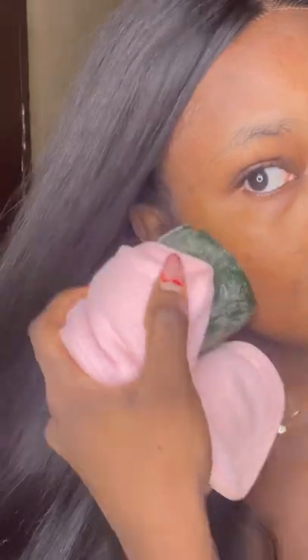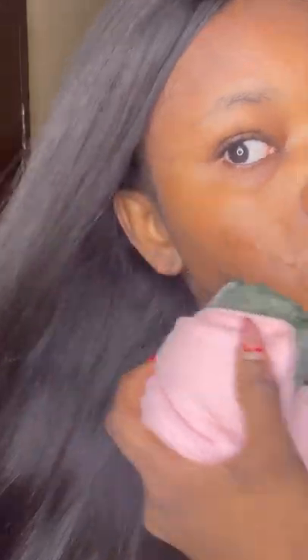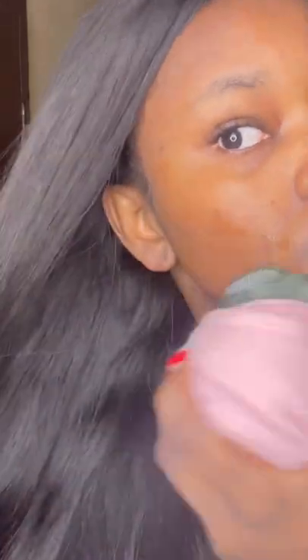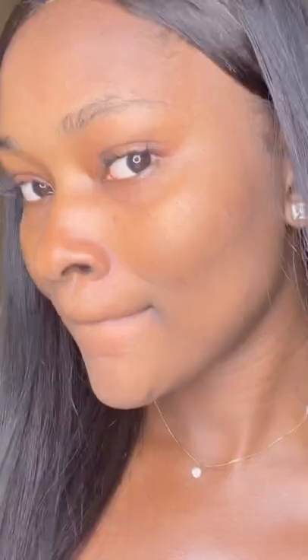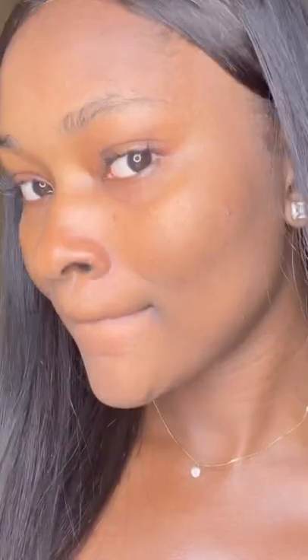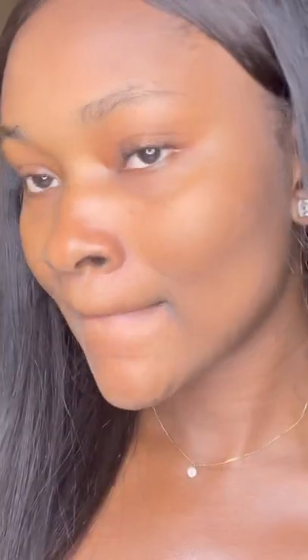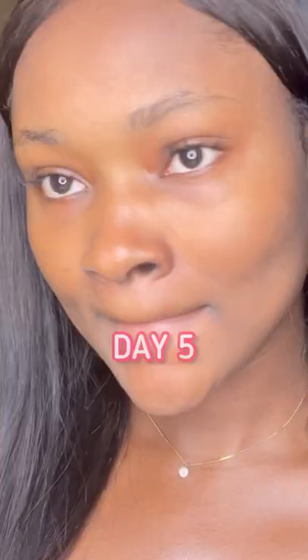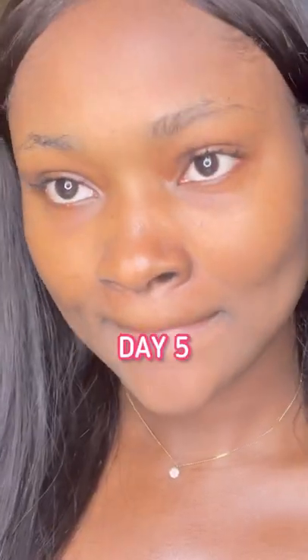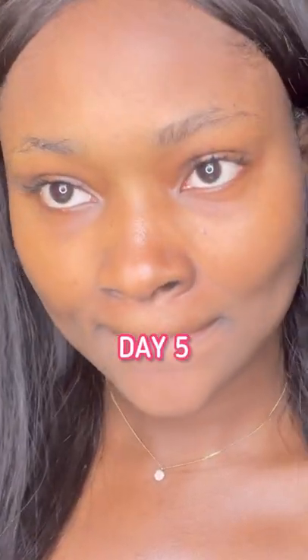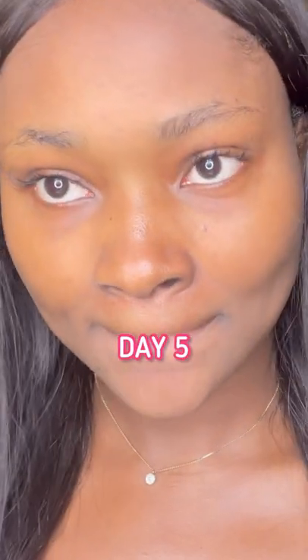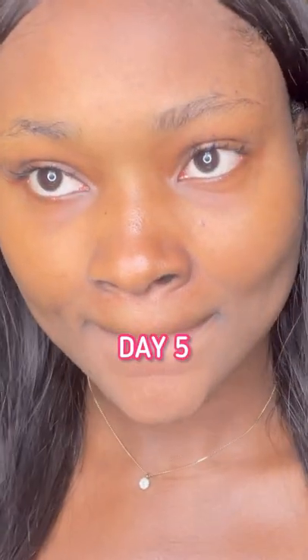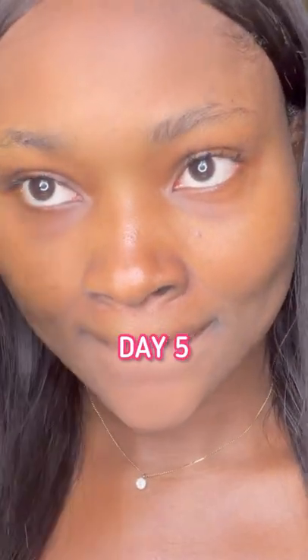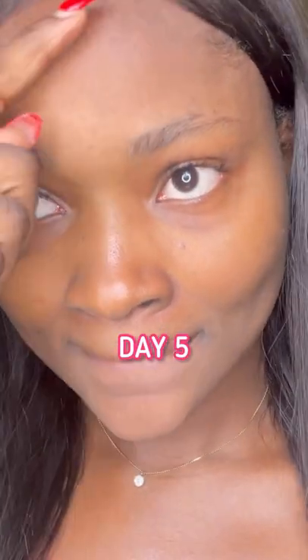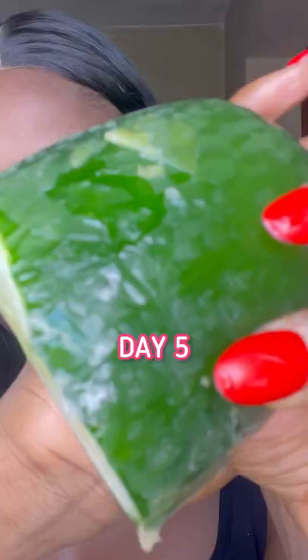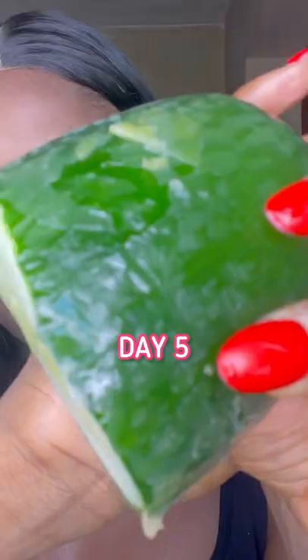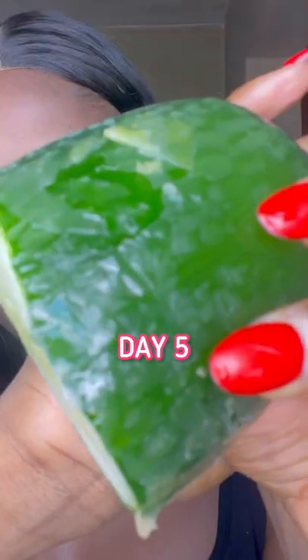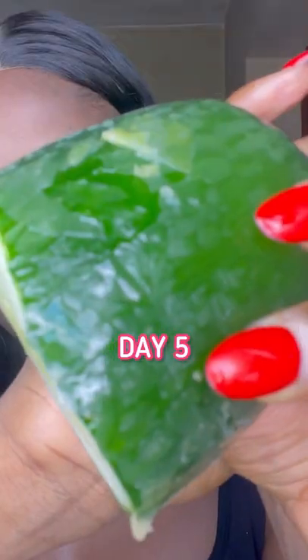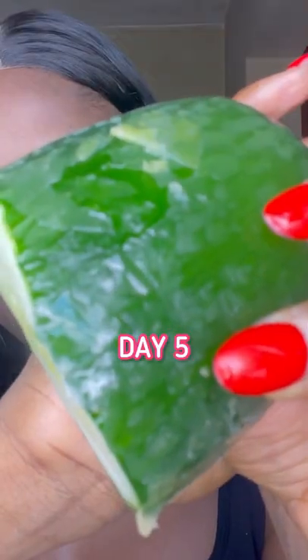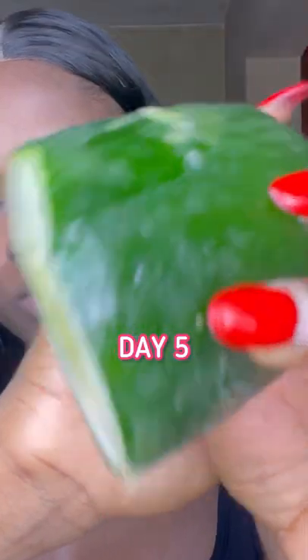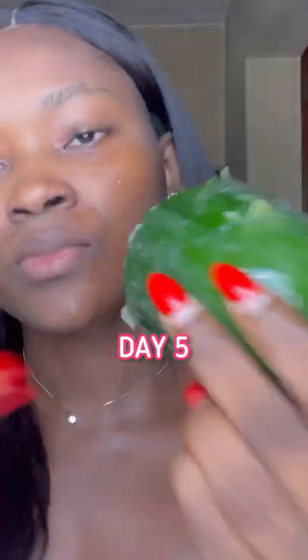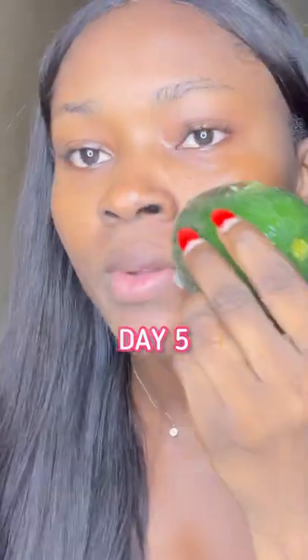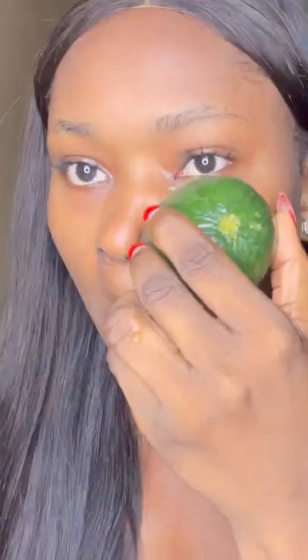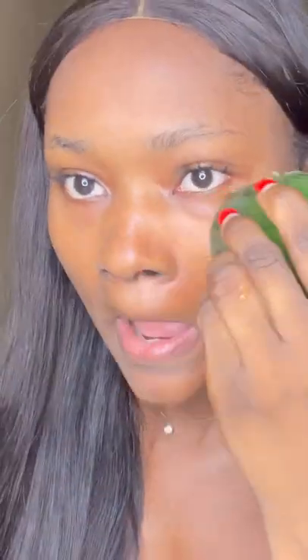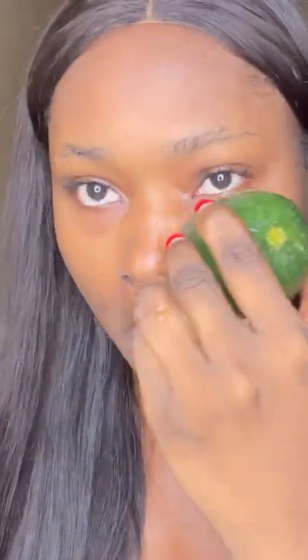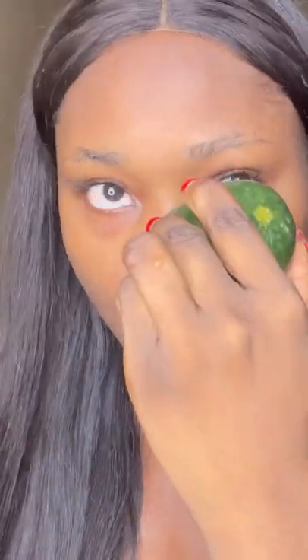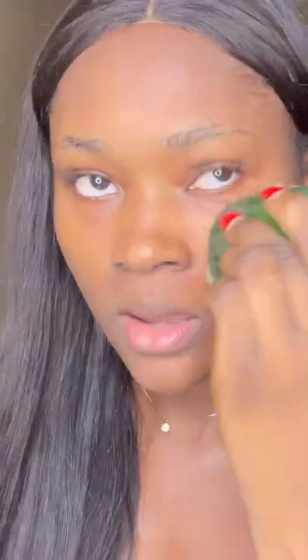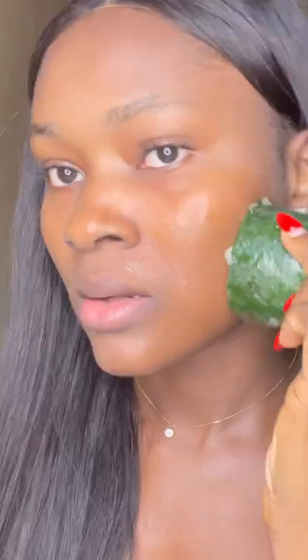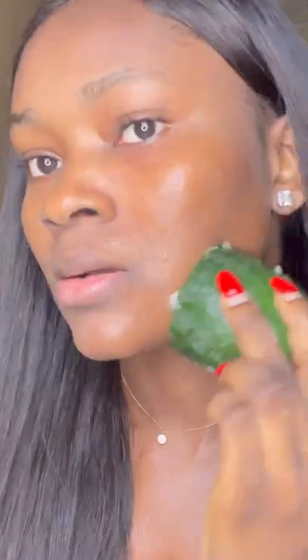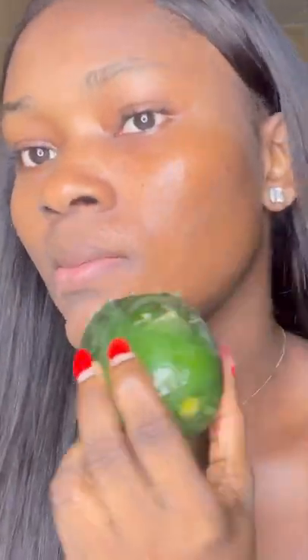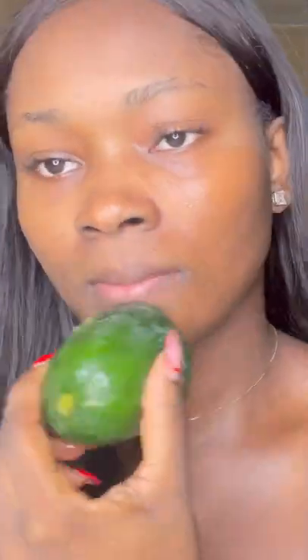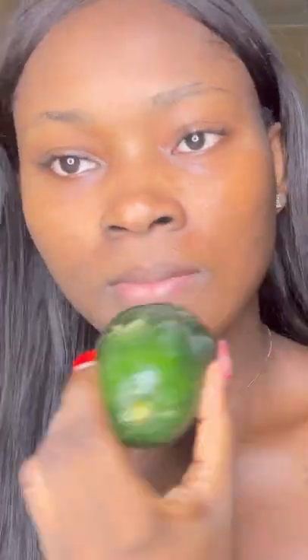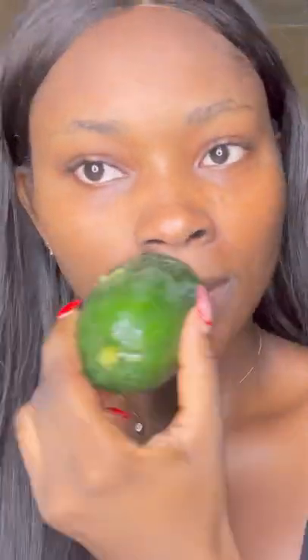This is my skin on day five, and so far so good — my skin is loving this frozen cucumber face out.